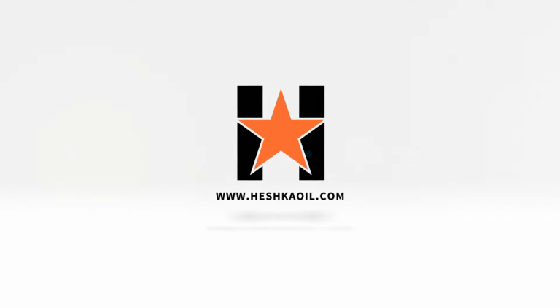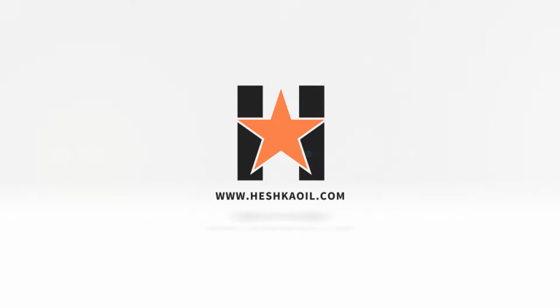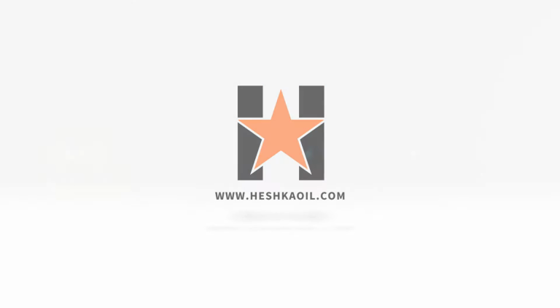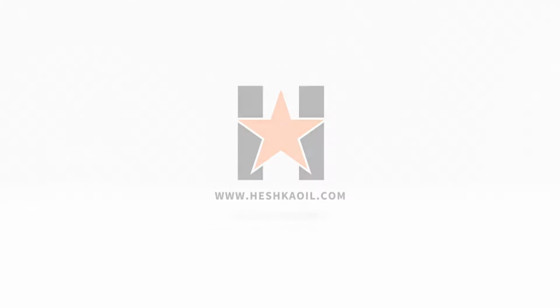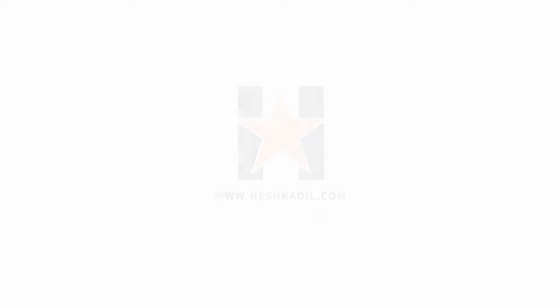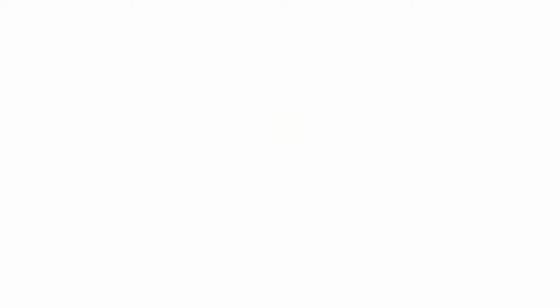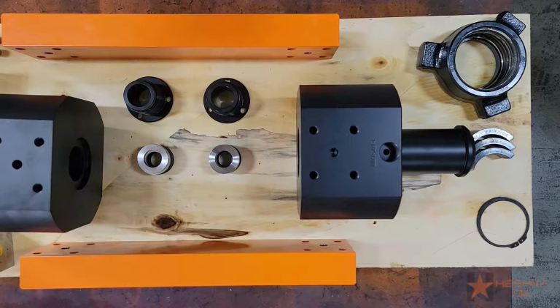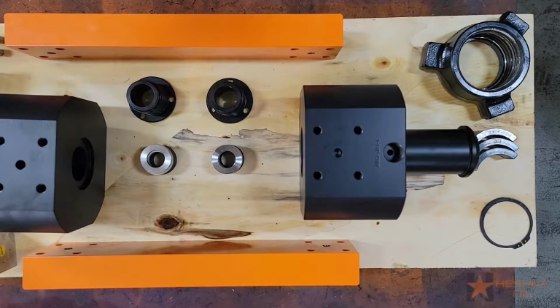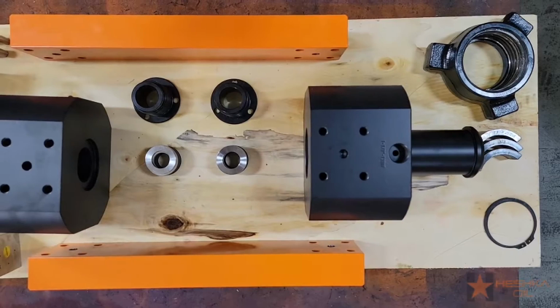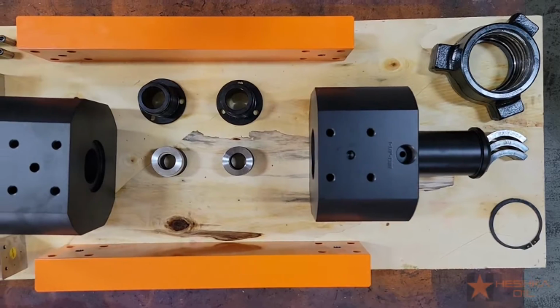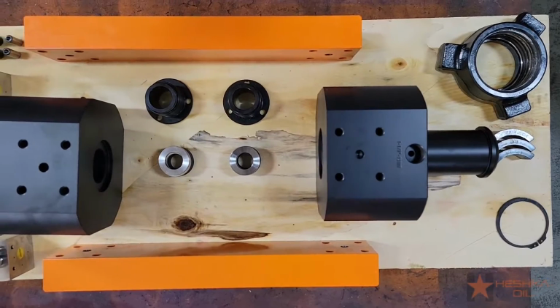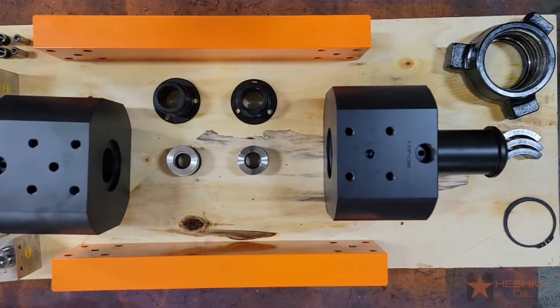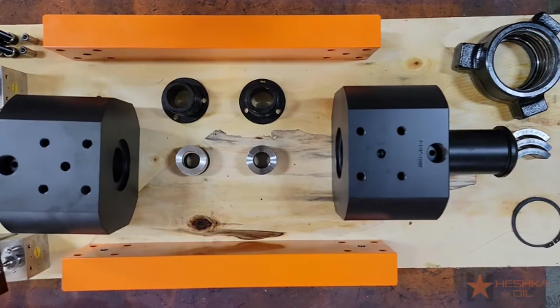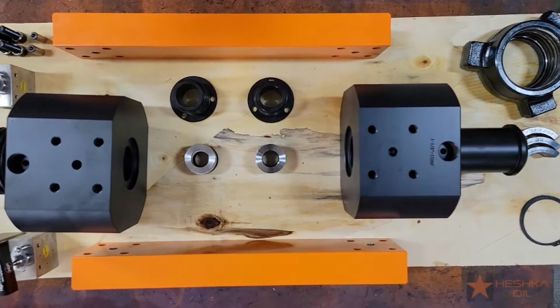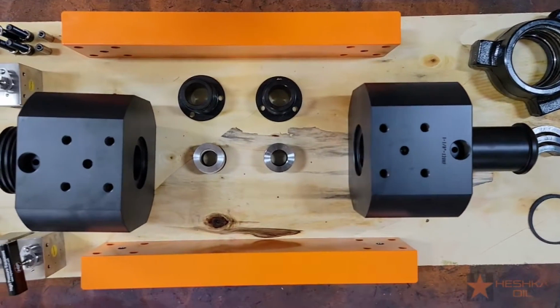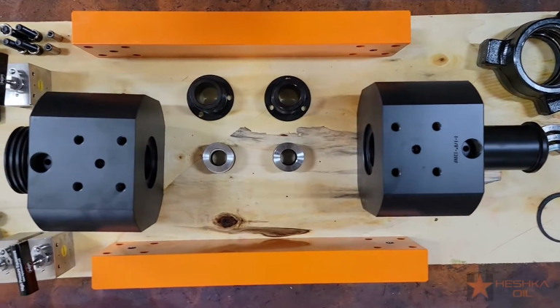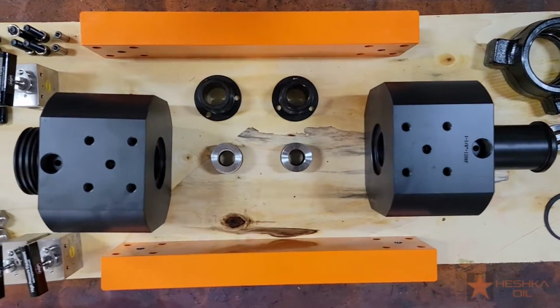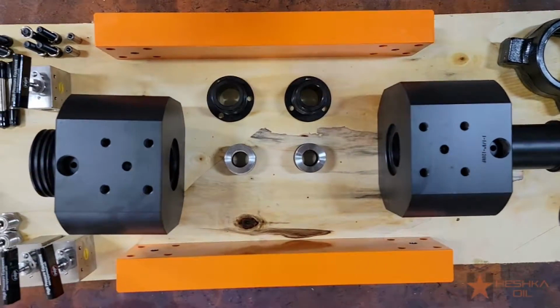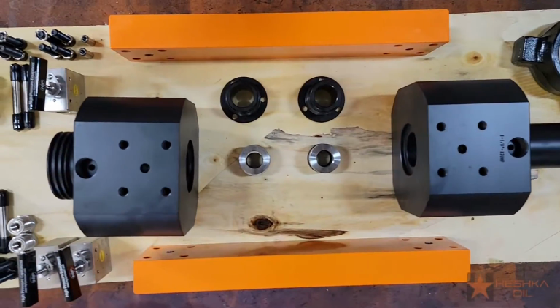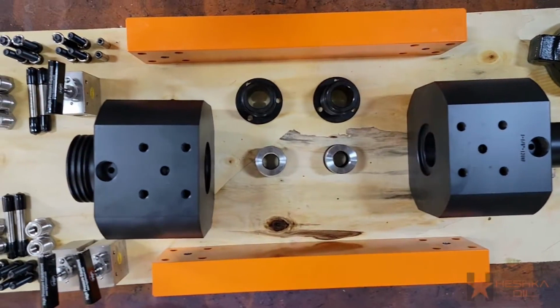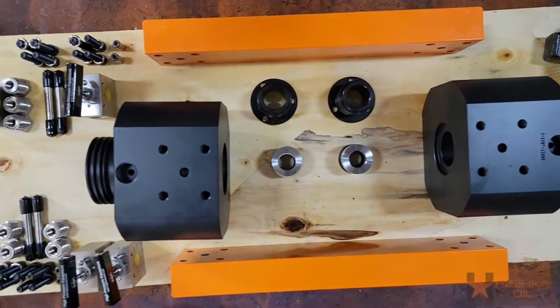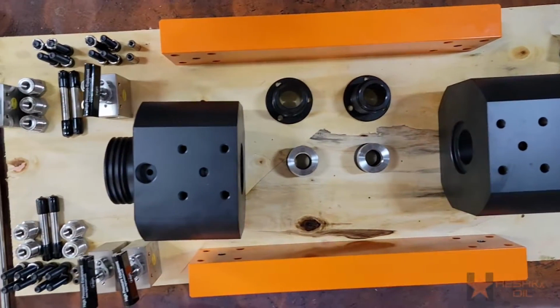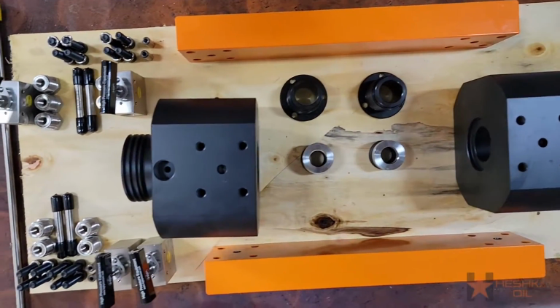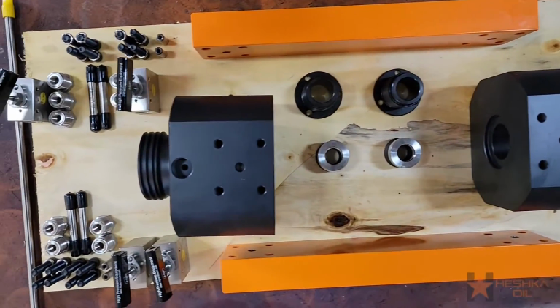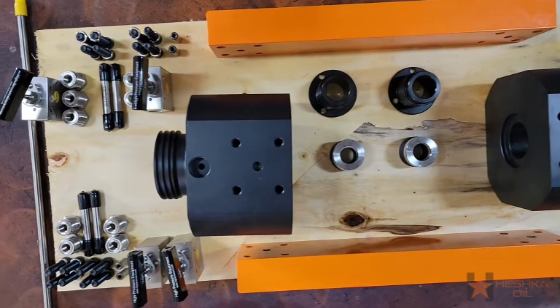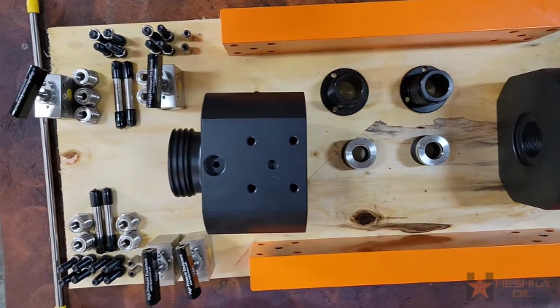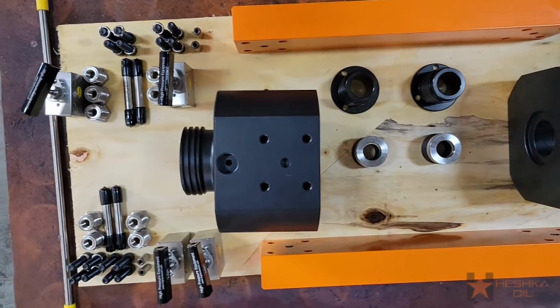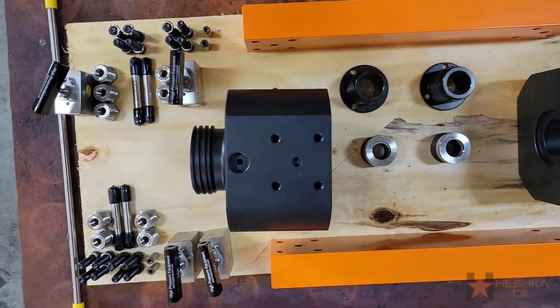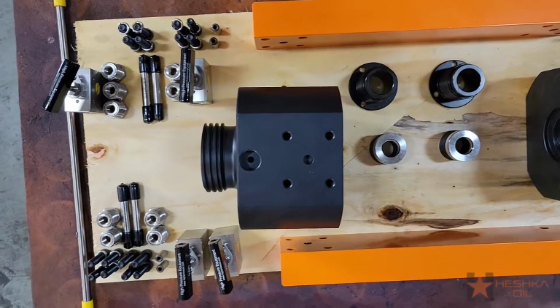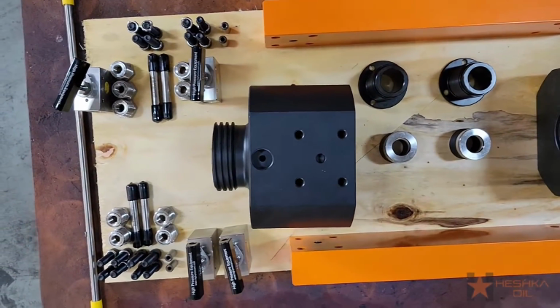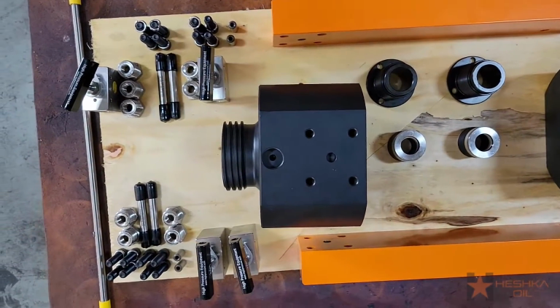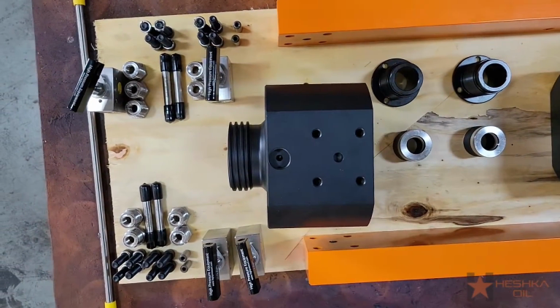Hey guys, welcome back for another assembly video. In this one we're going to show you the yoke assembly for a PBMO lubricator.